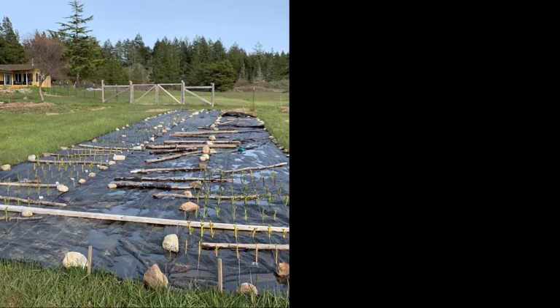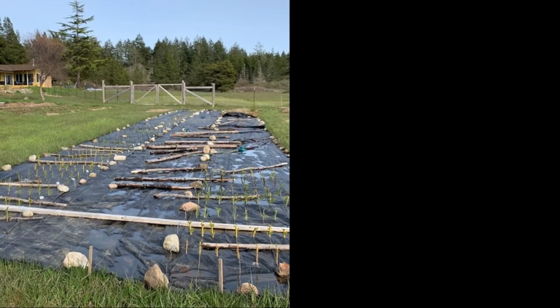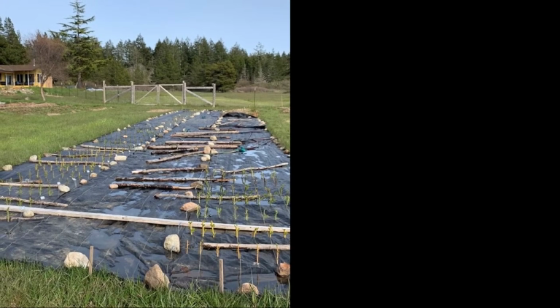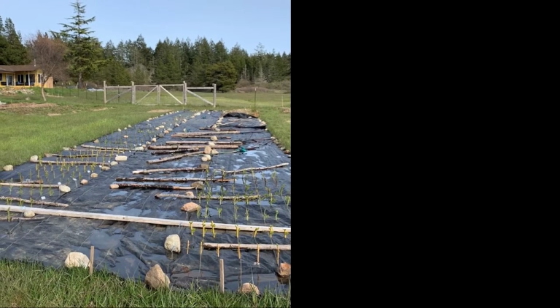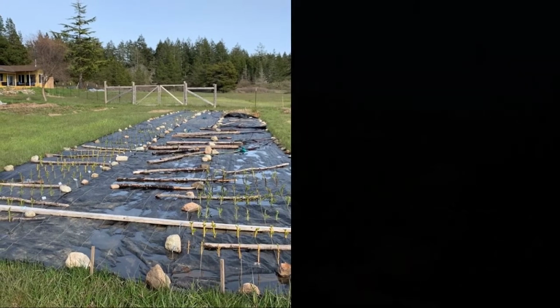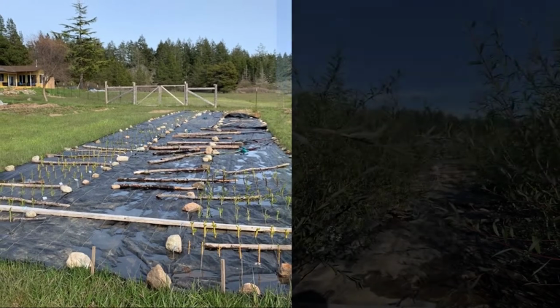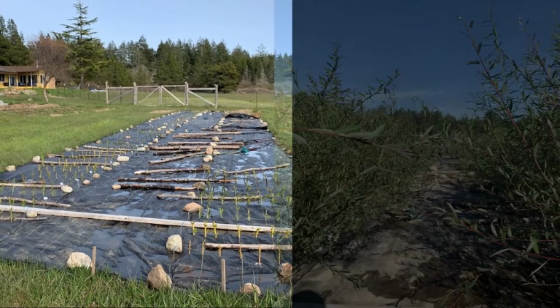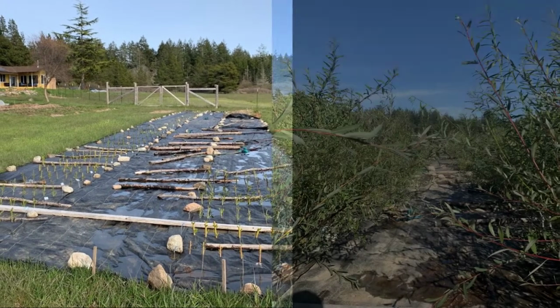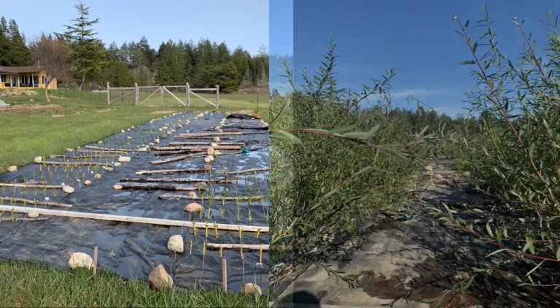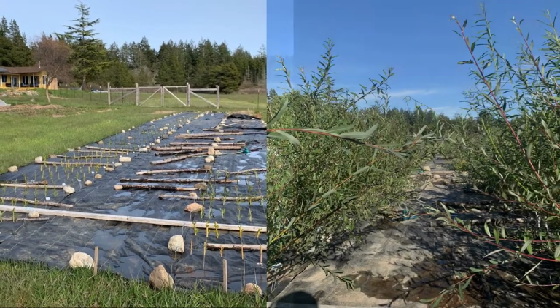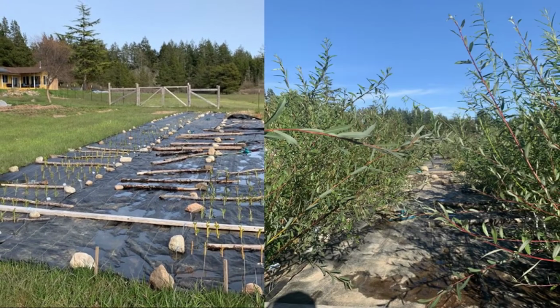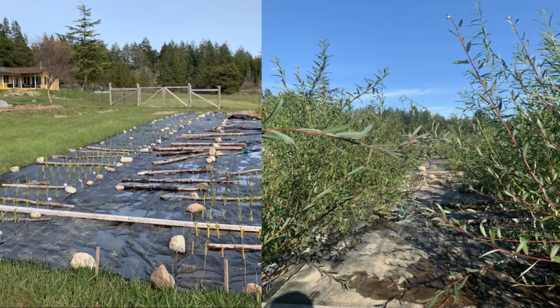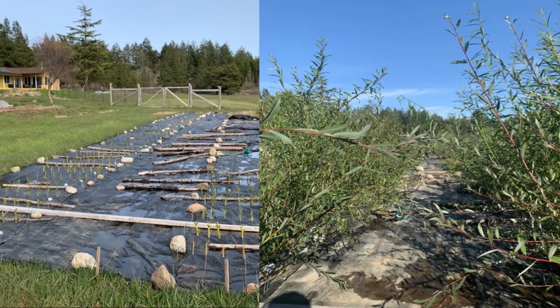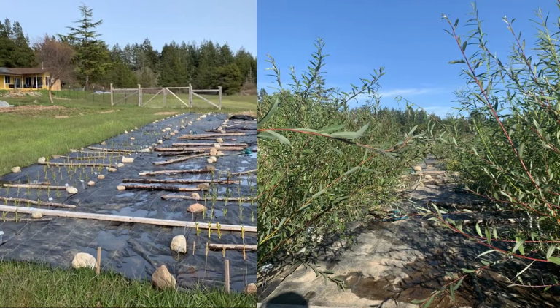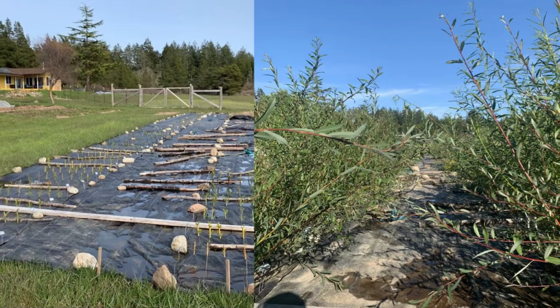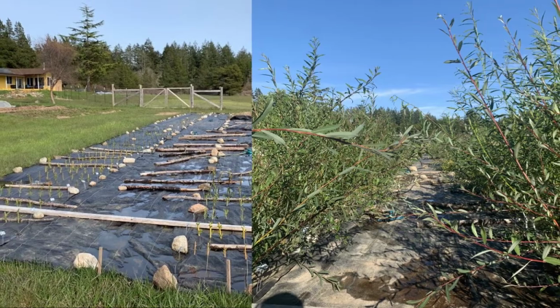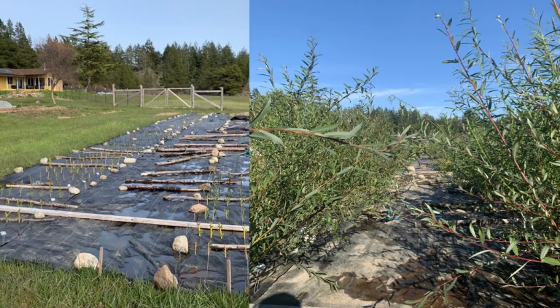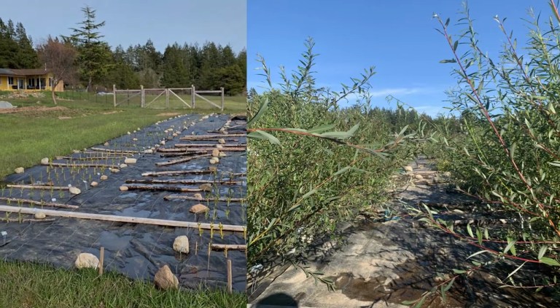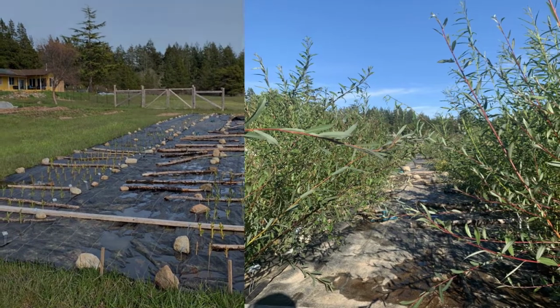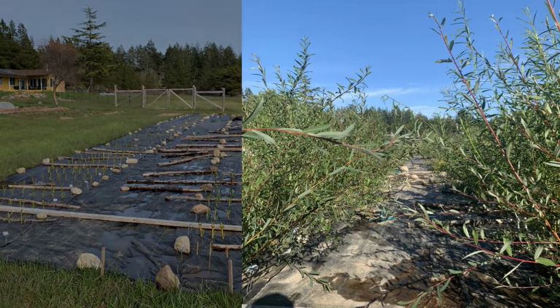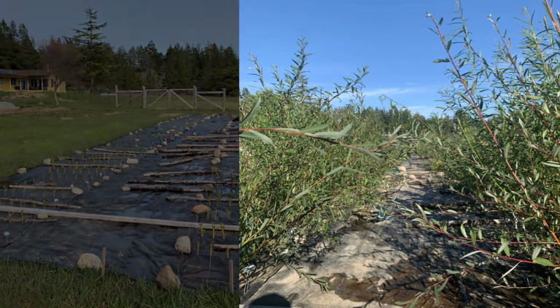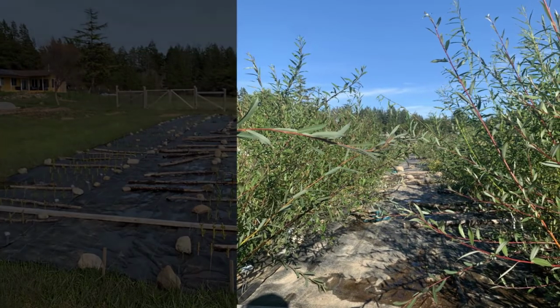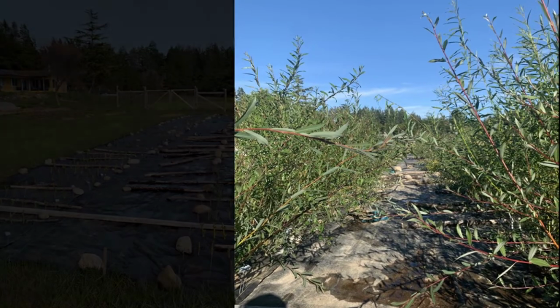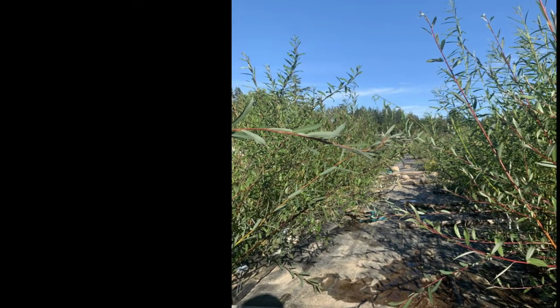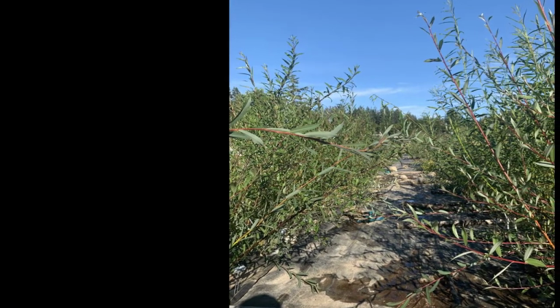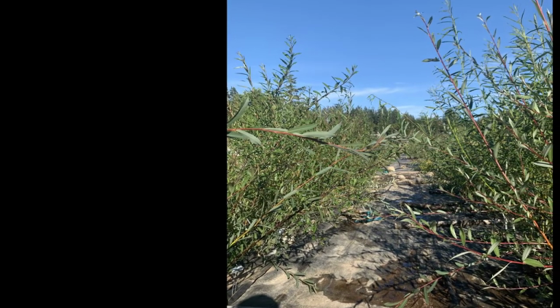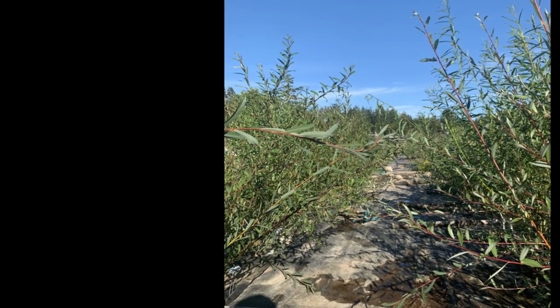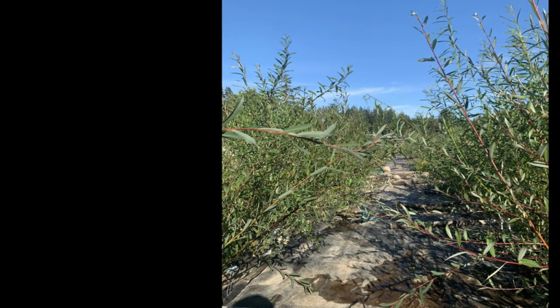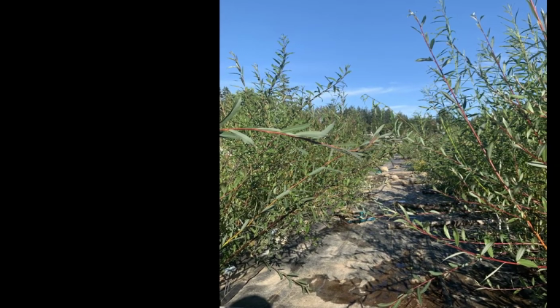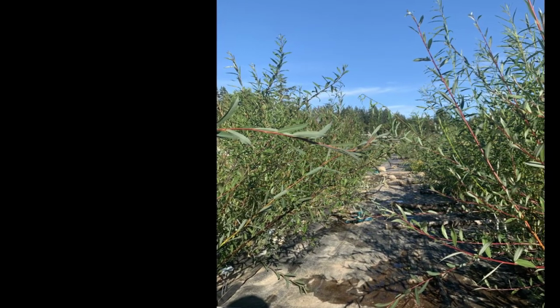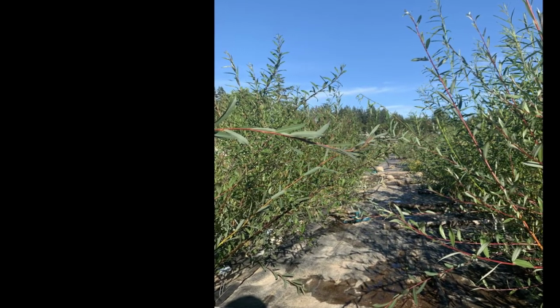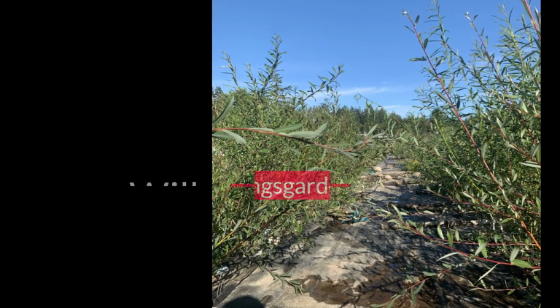That's it! As long as the cutting is well watered and gets sun, it will root and grow quickly.